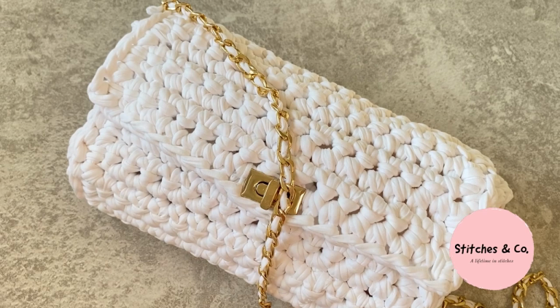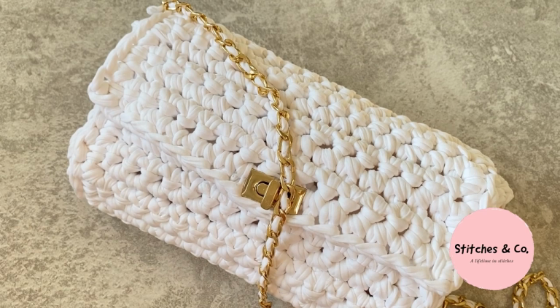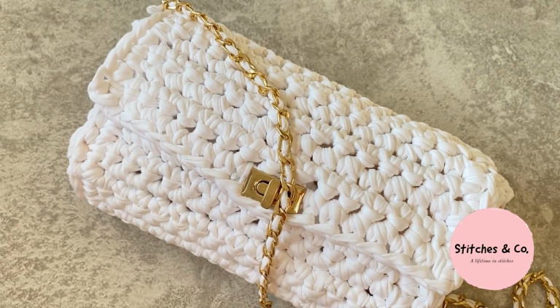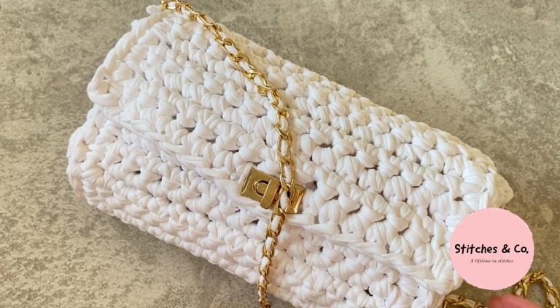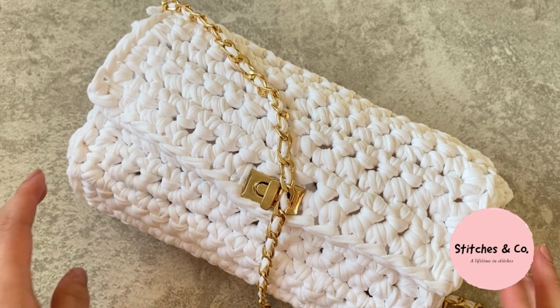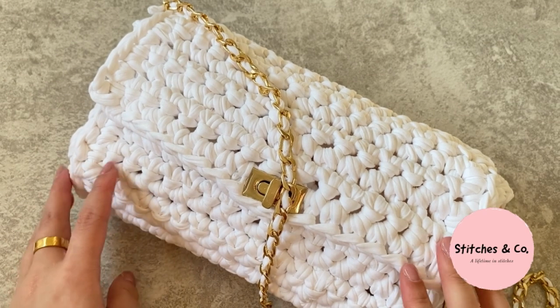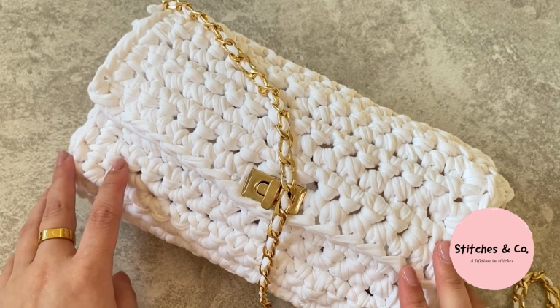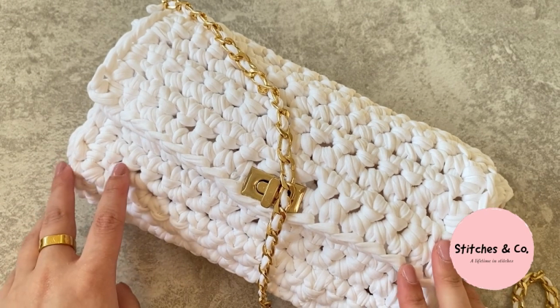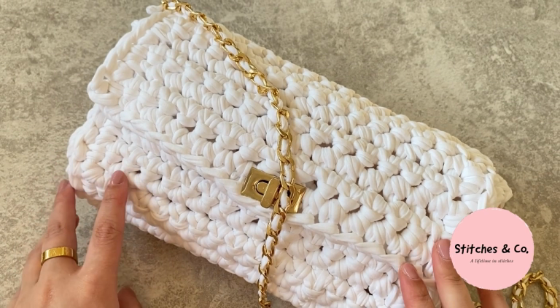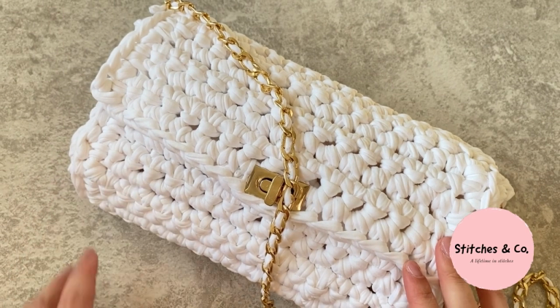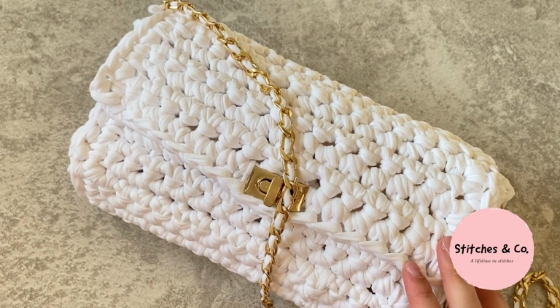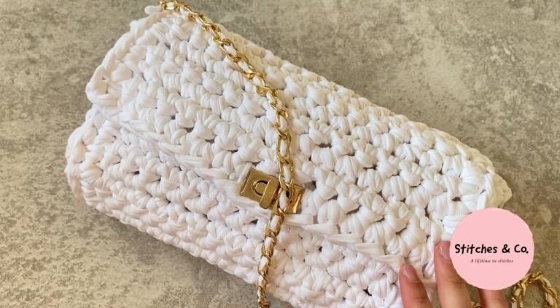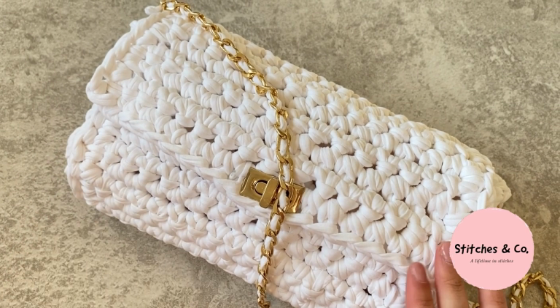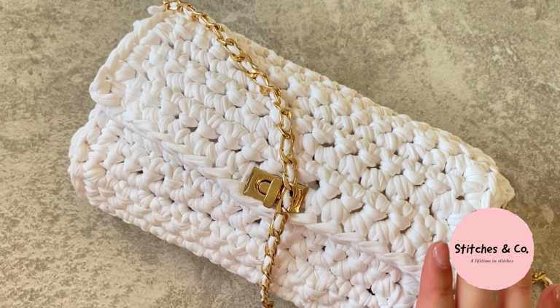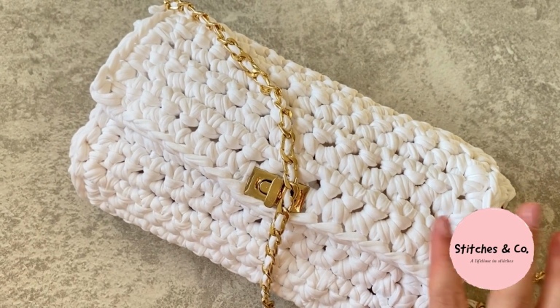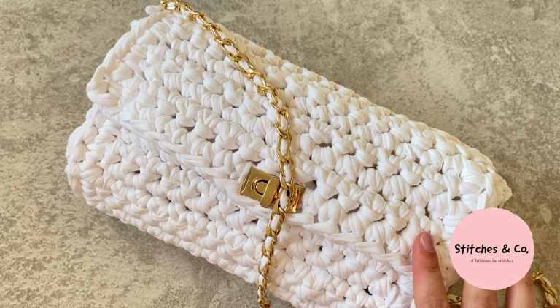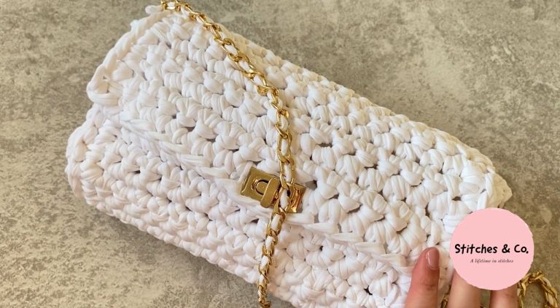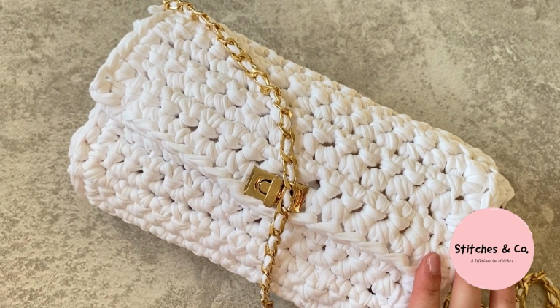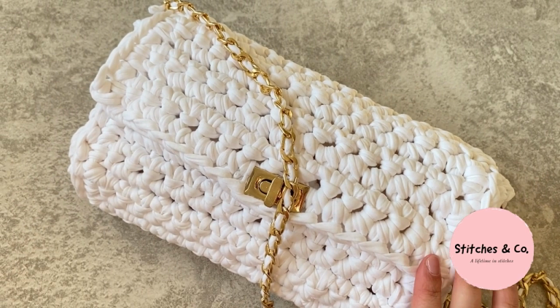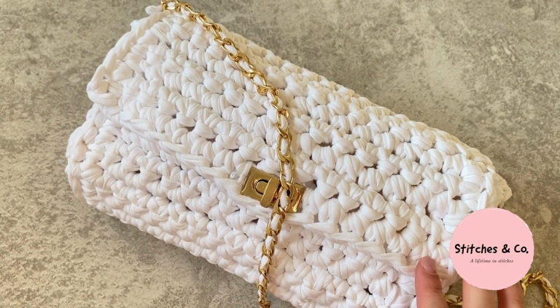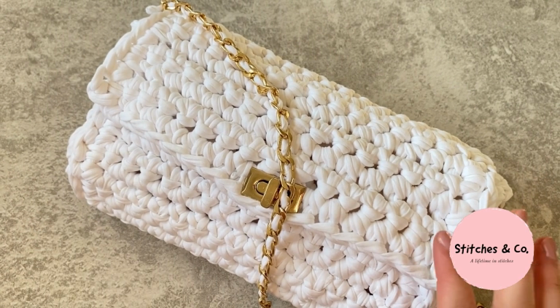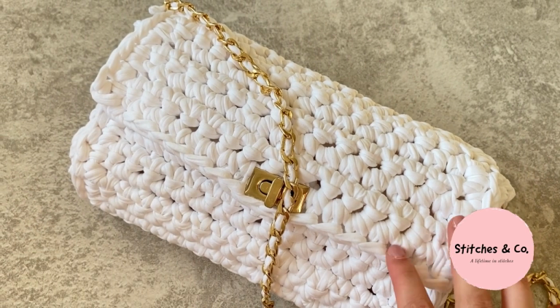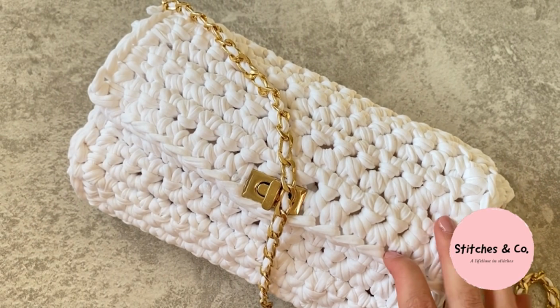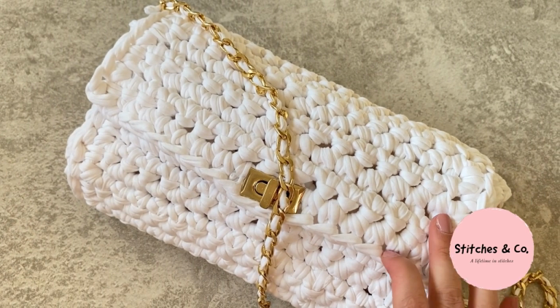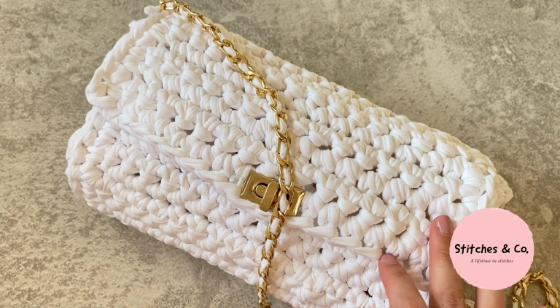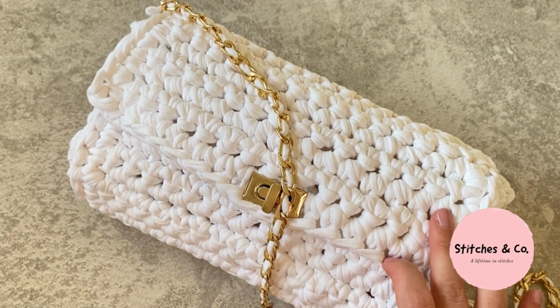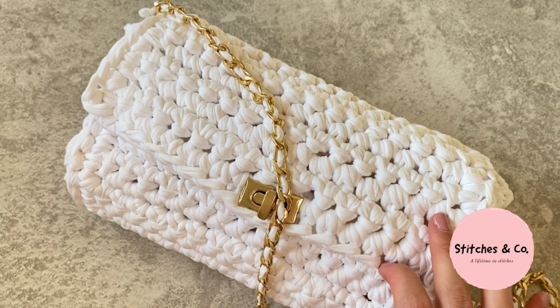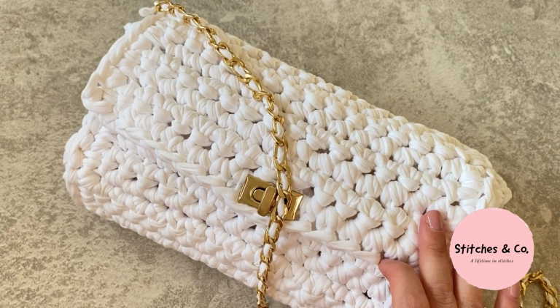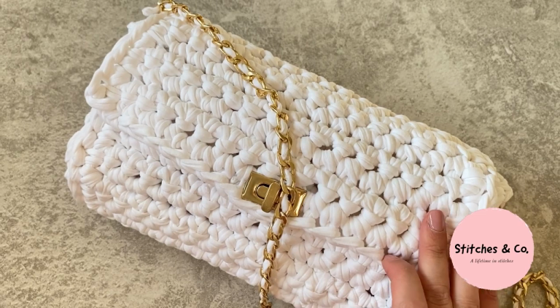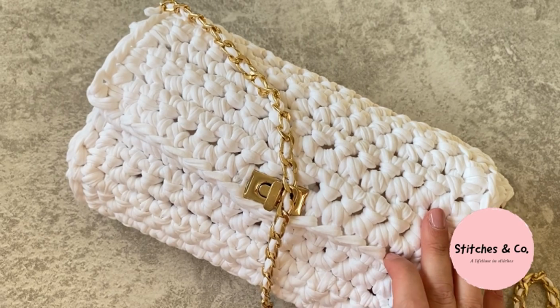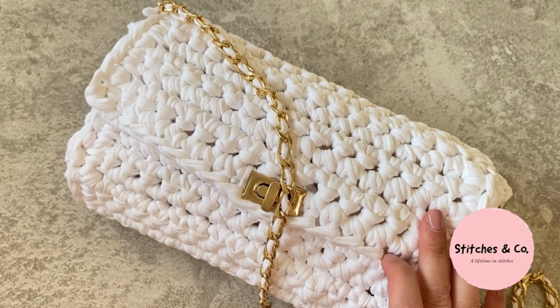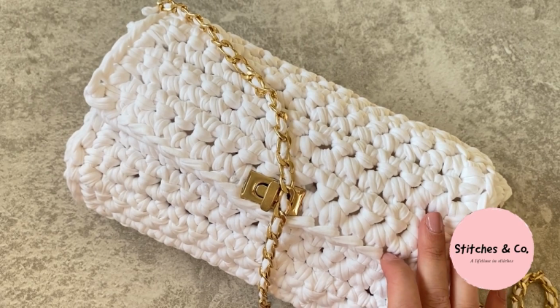Hi guys, welcome back to my channel. Today I'll be showing you how to make this really easy crossbody bag.